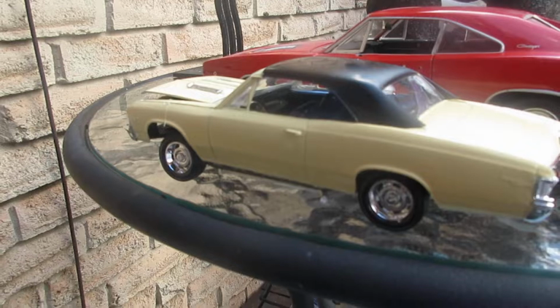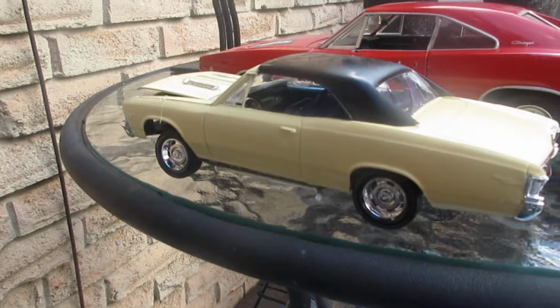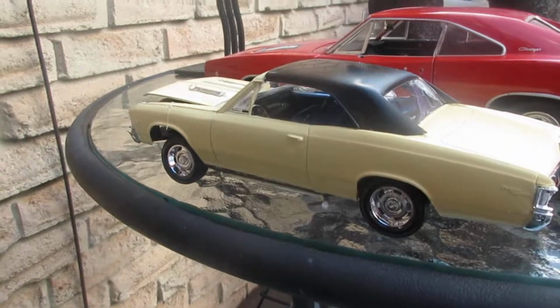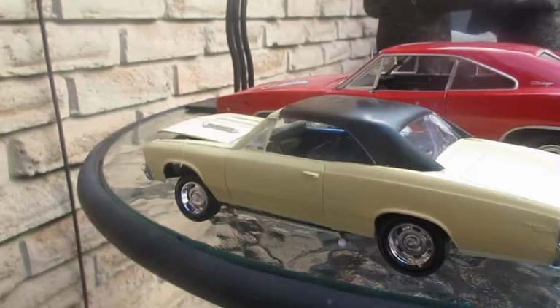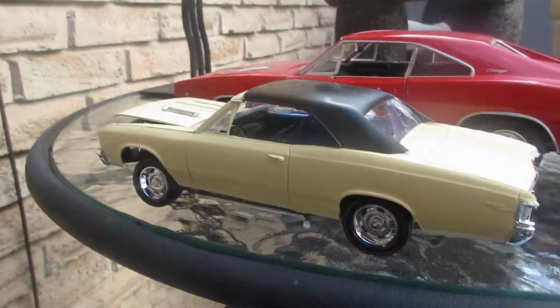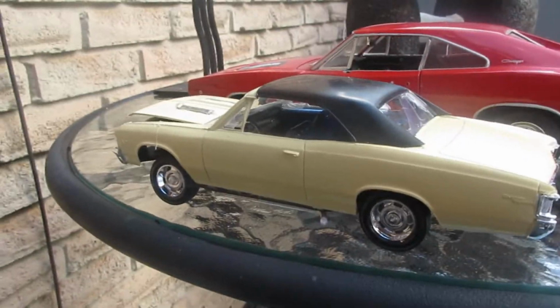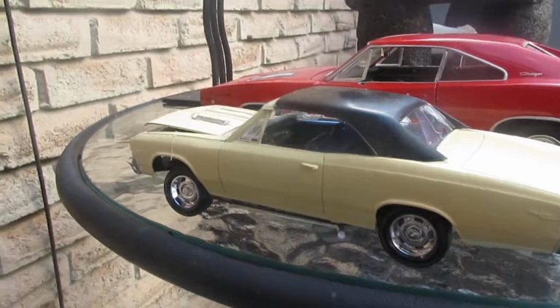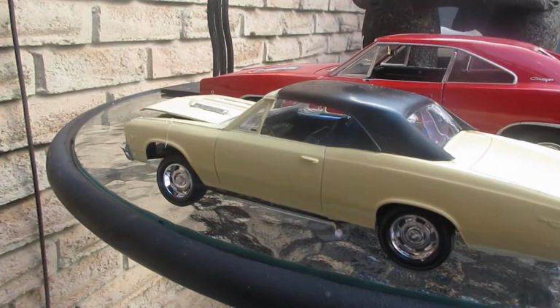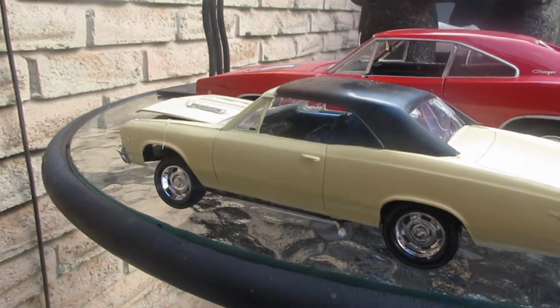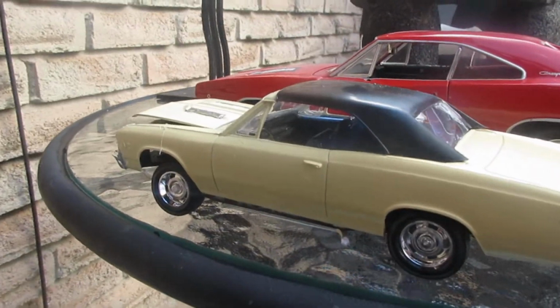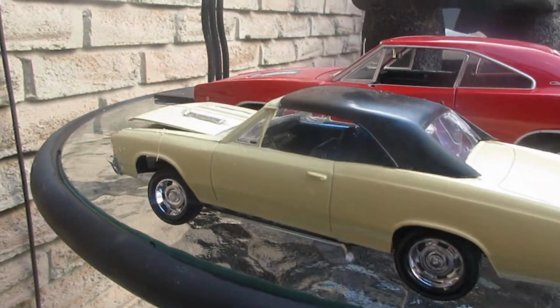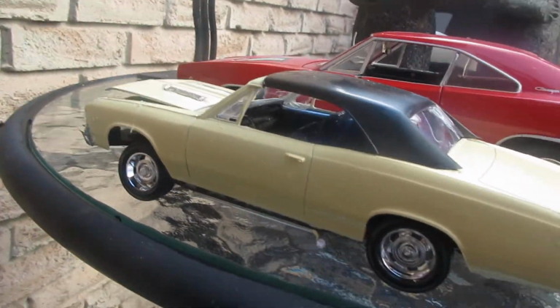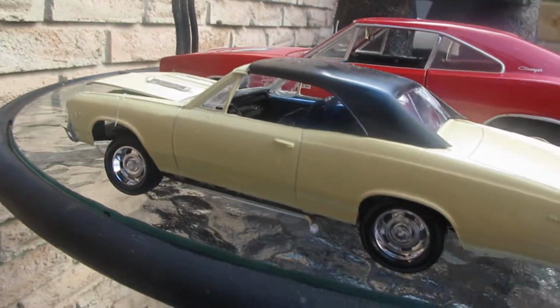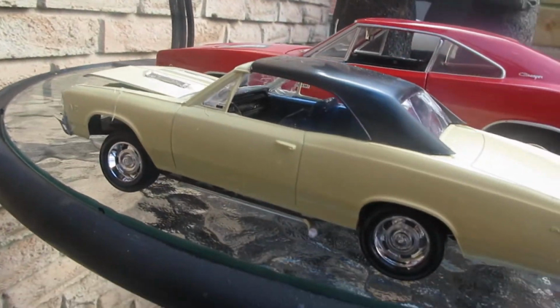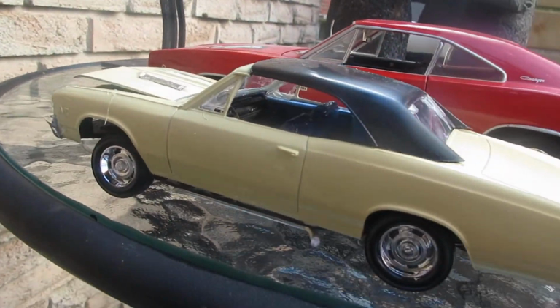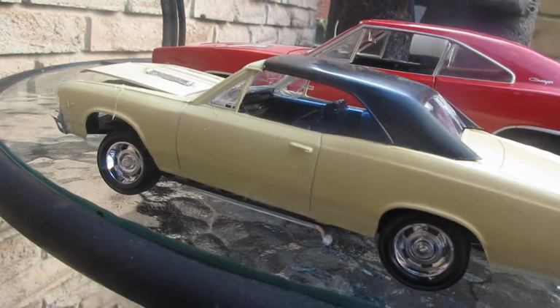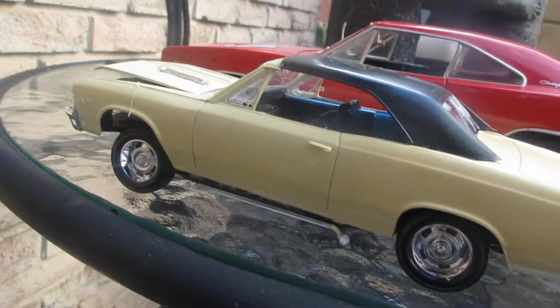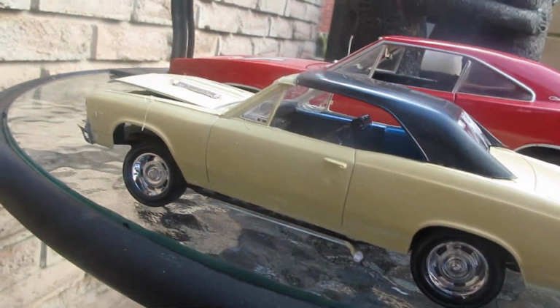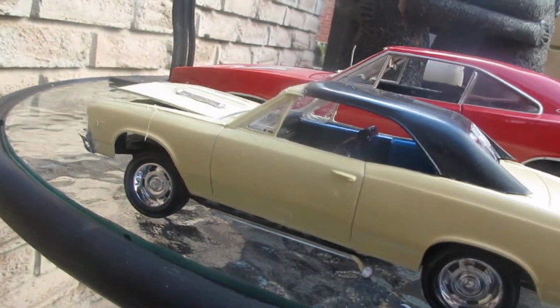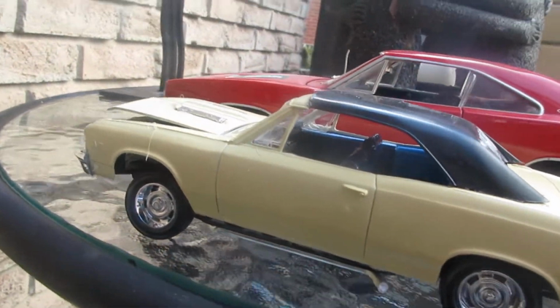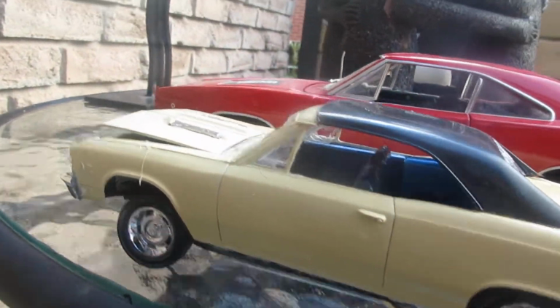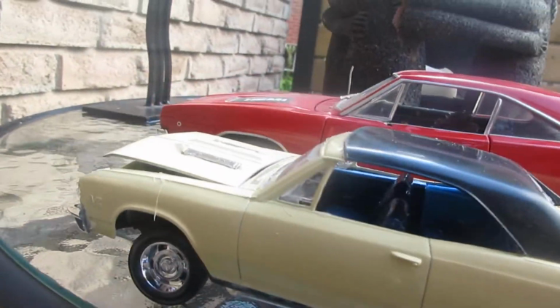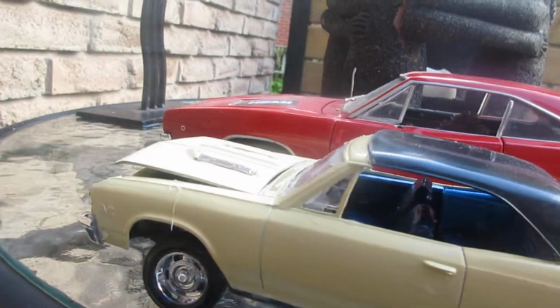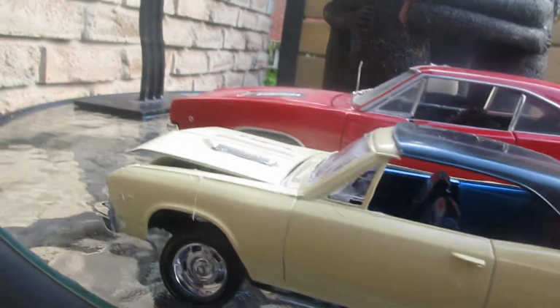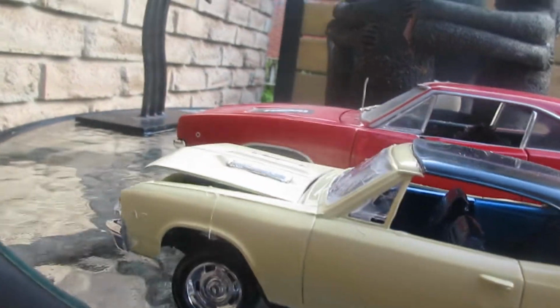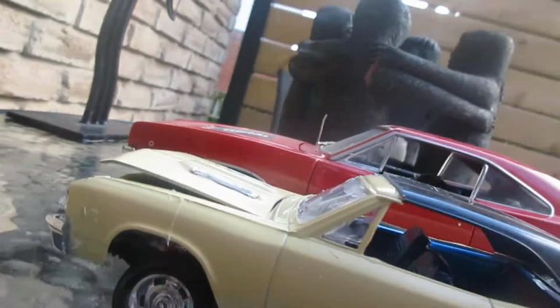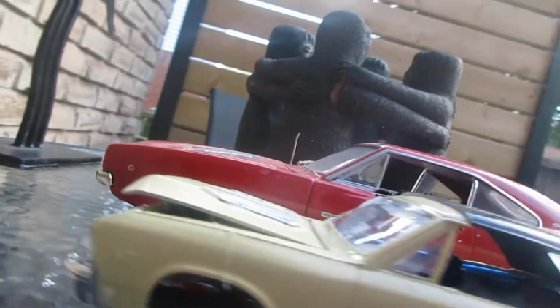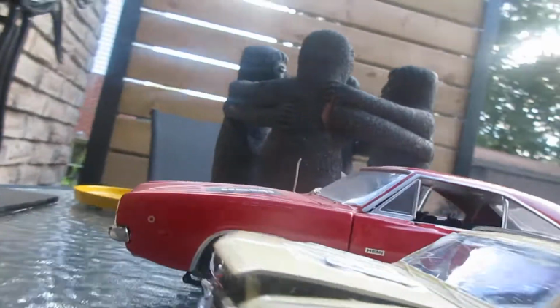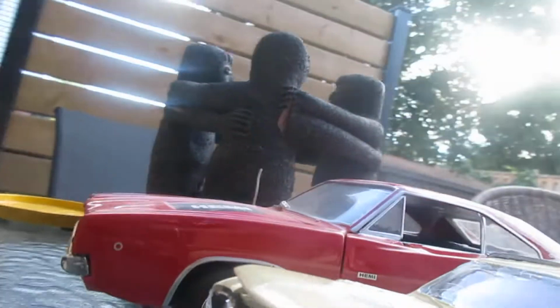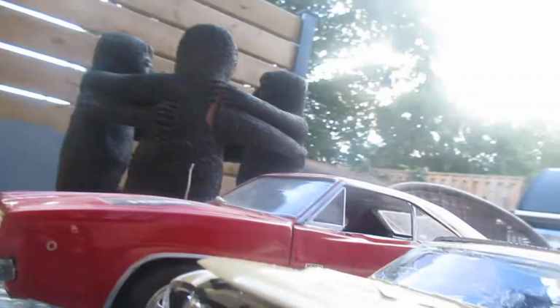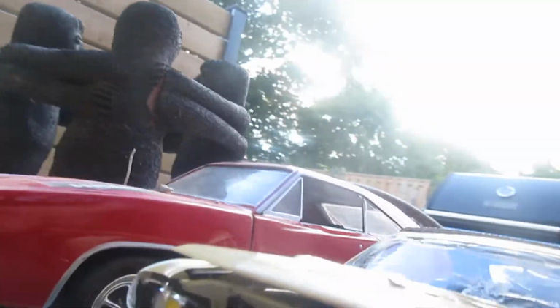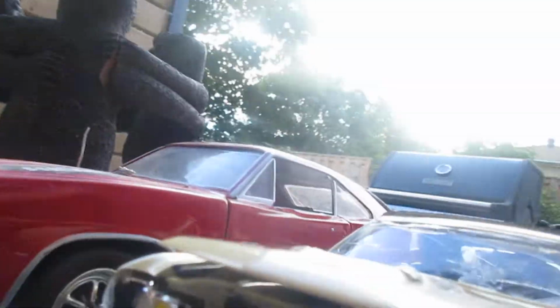Hey guys, how's it going? Here's the 67 Chevelle. Looking good.